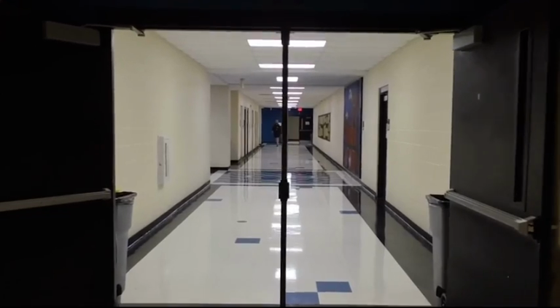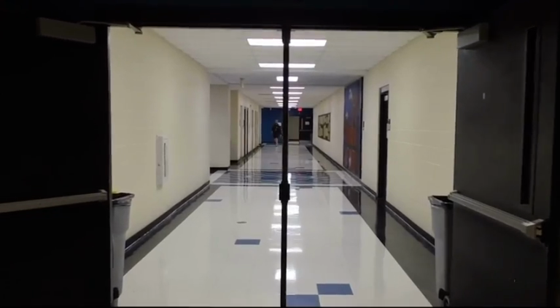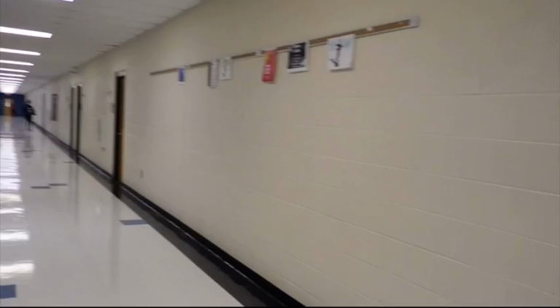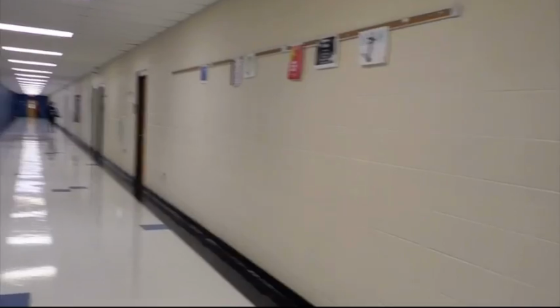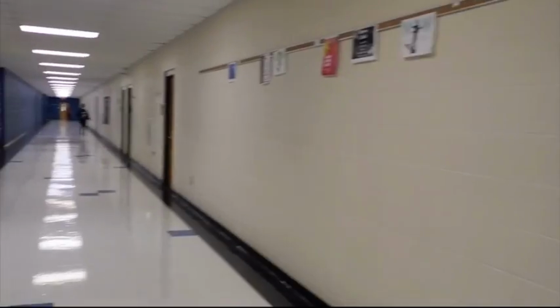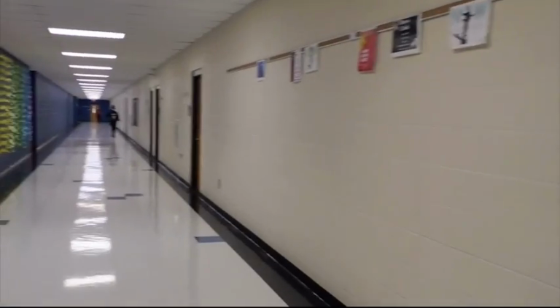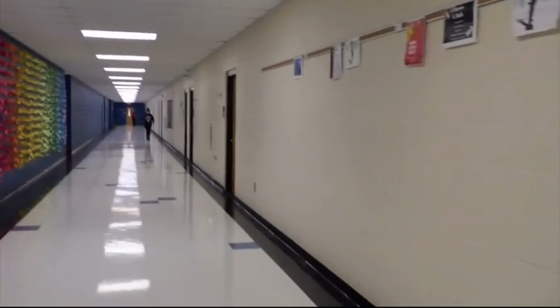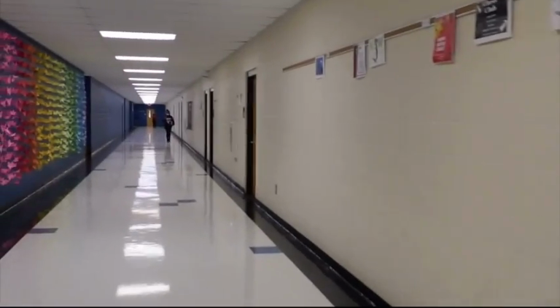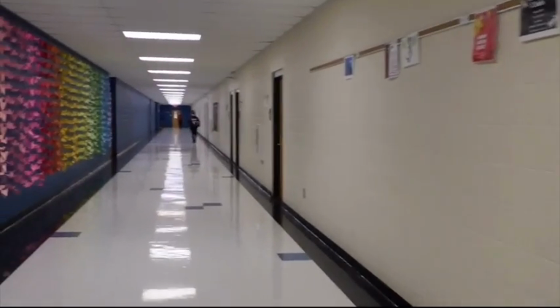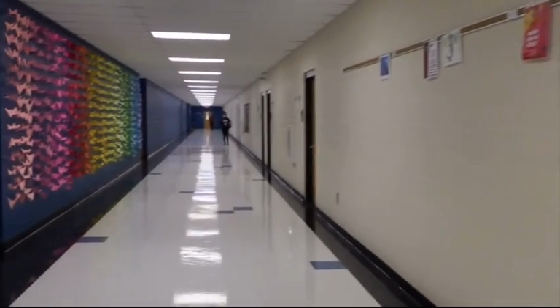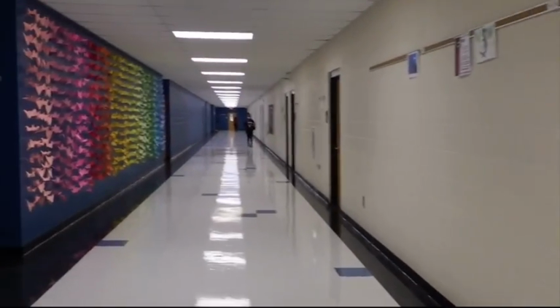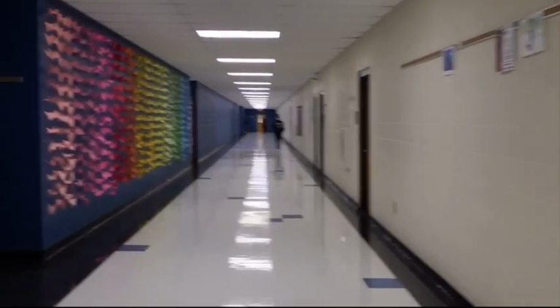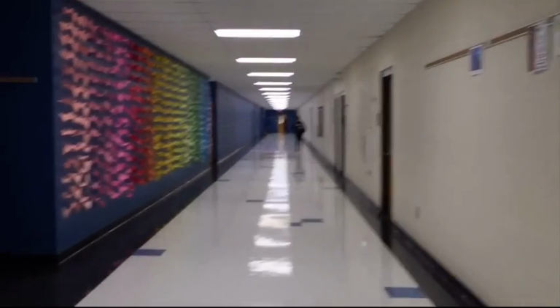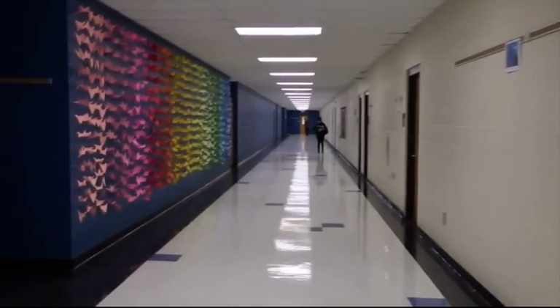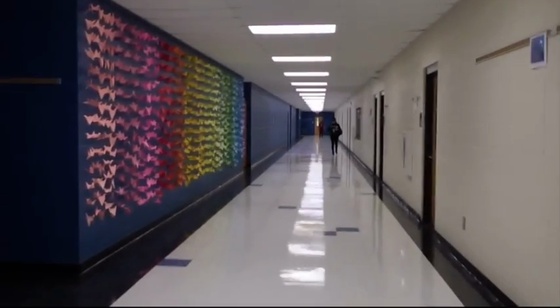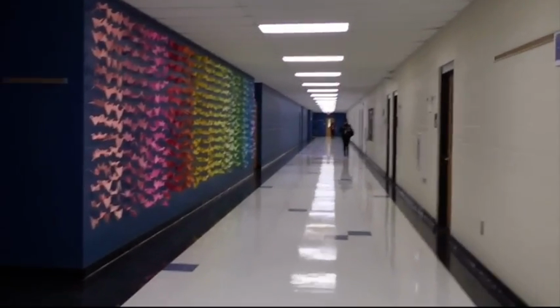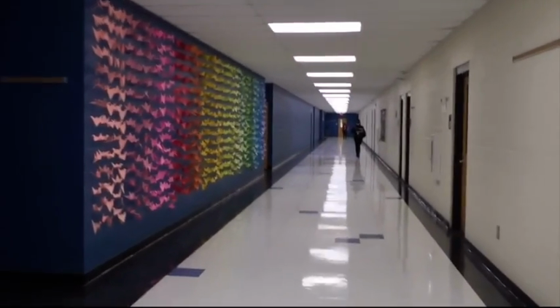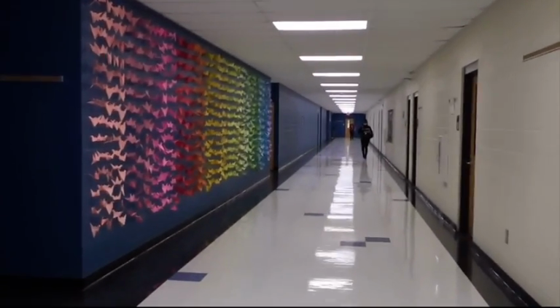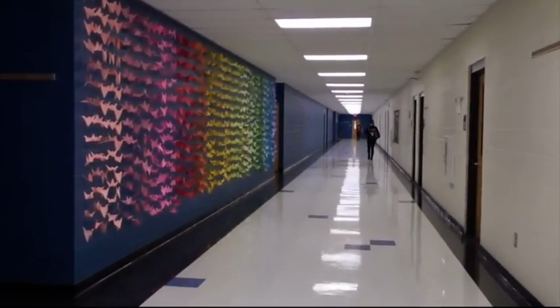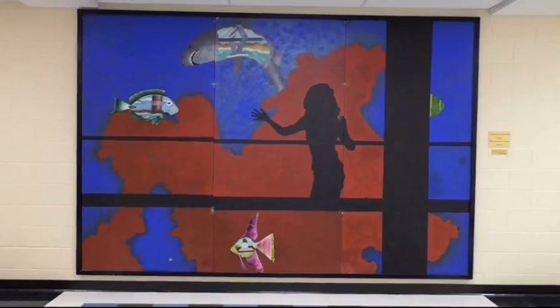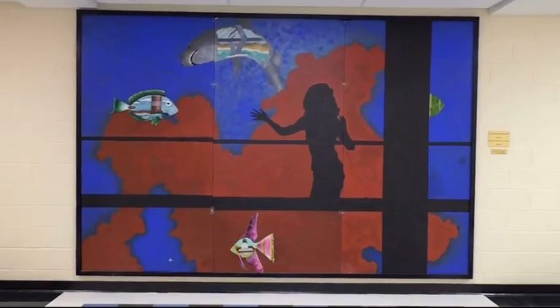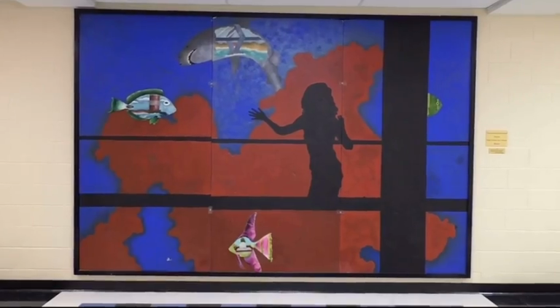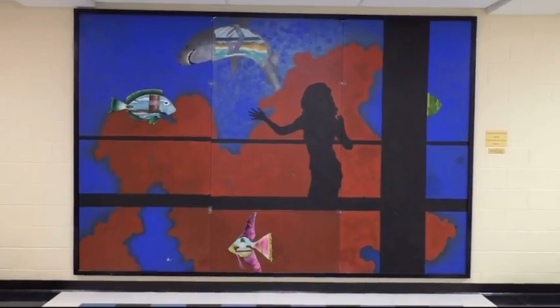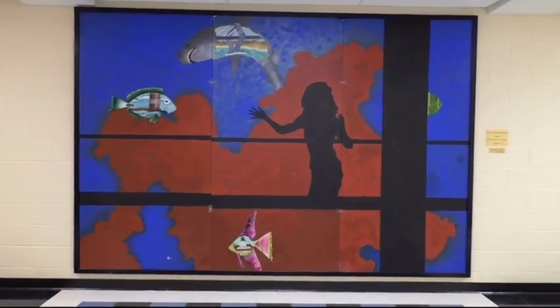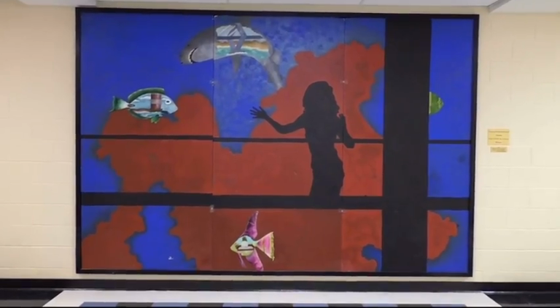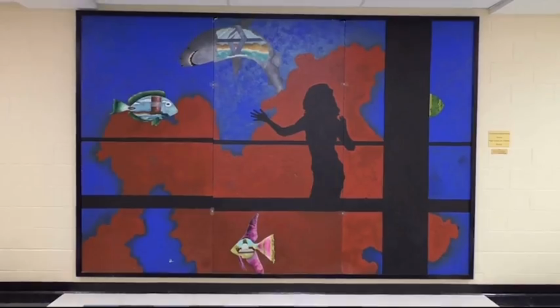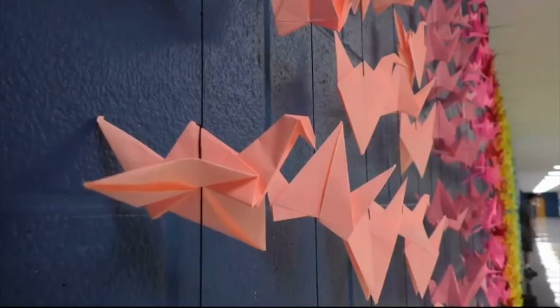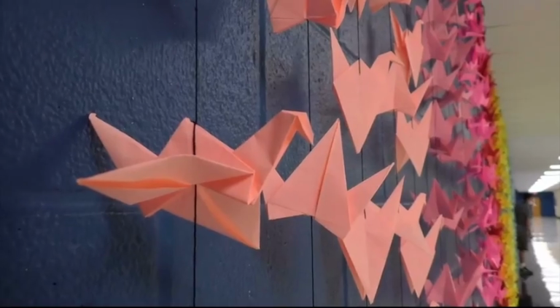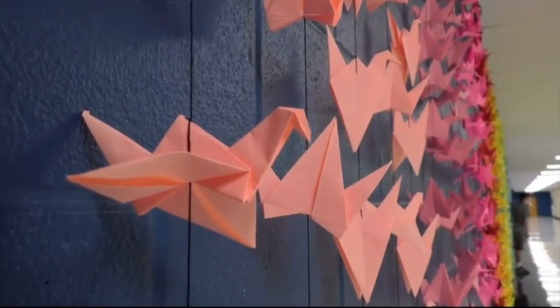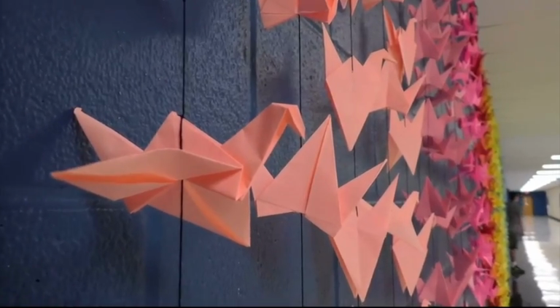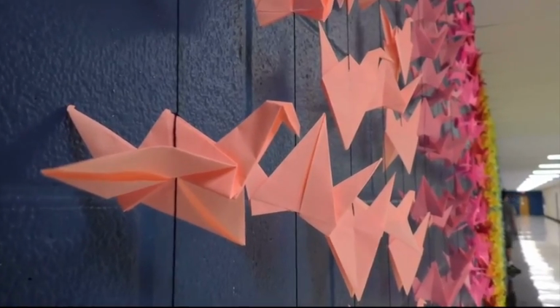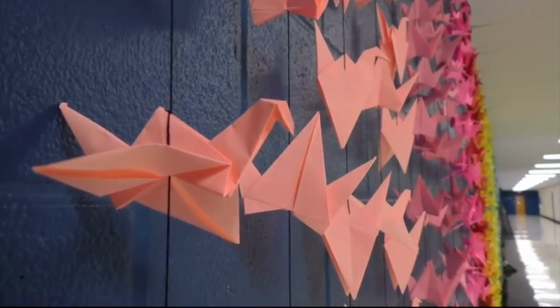Take a stroll through downstairs B Hall to see the beautiful display for yourself.